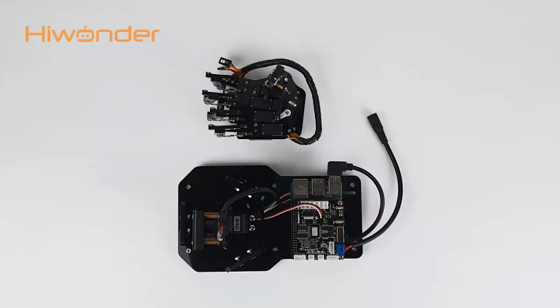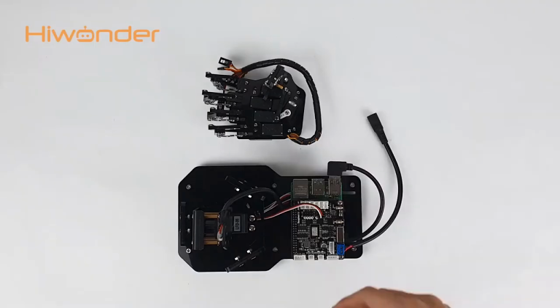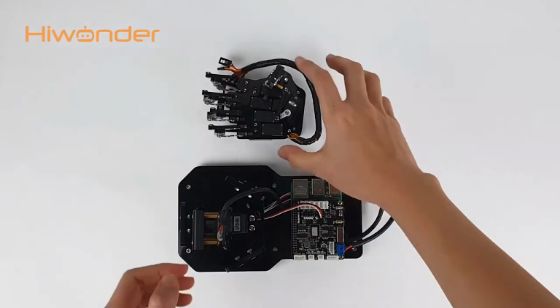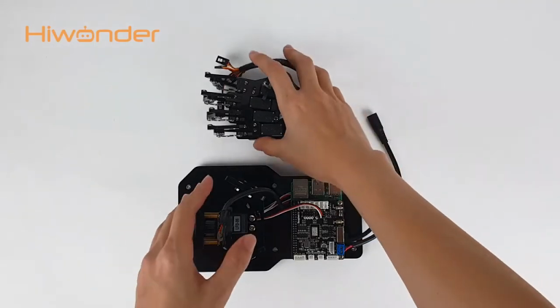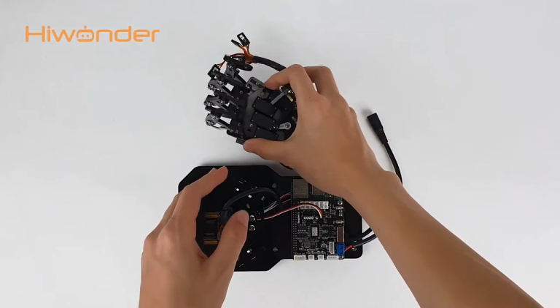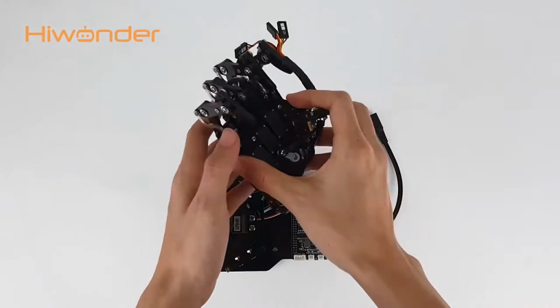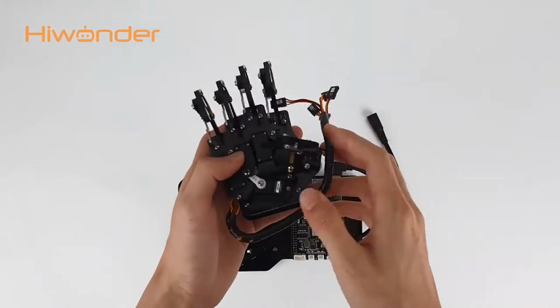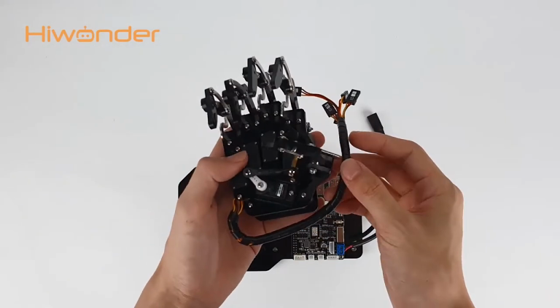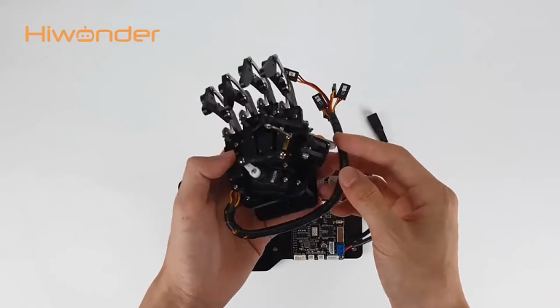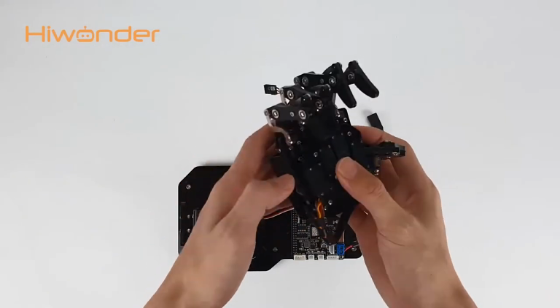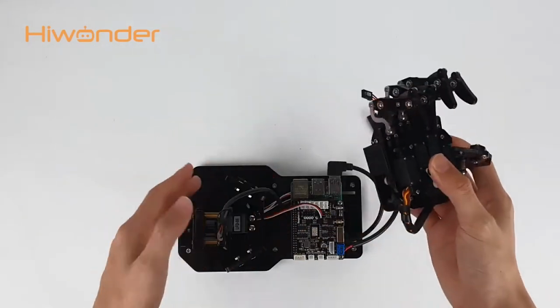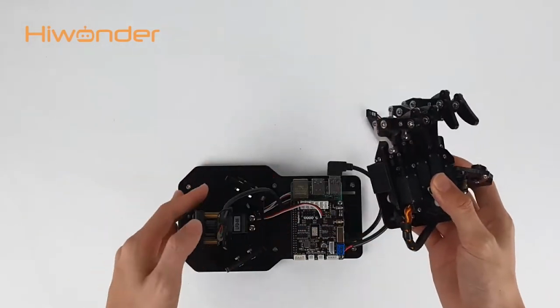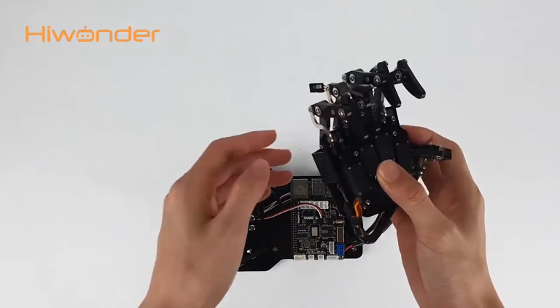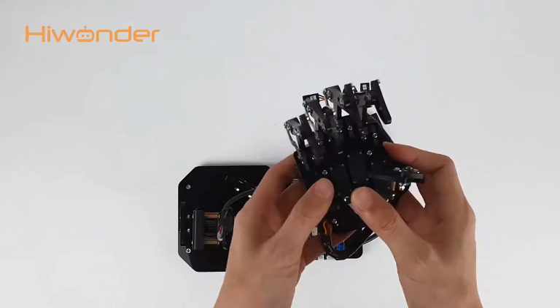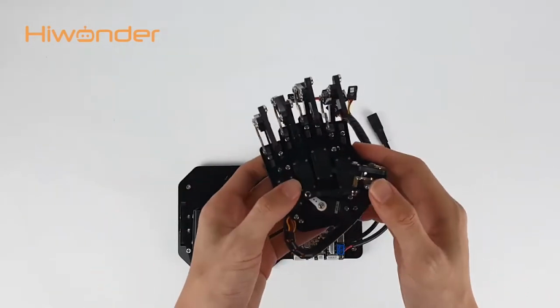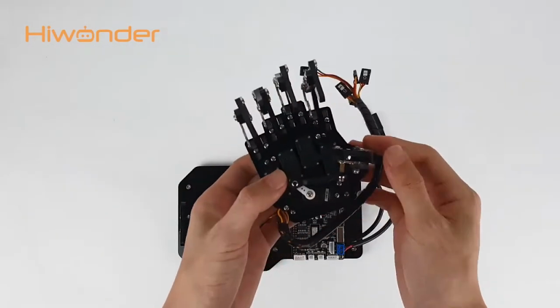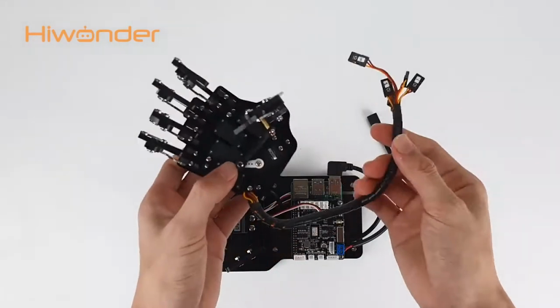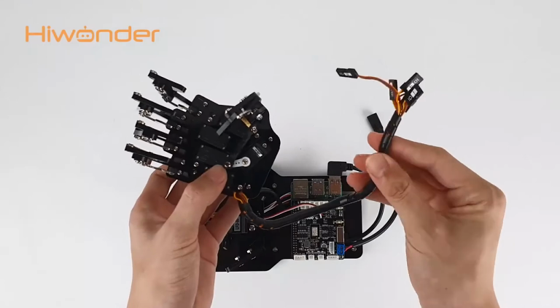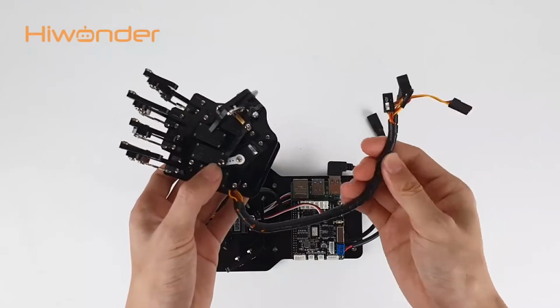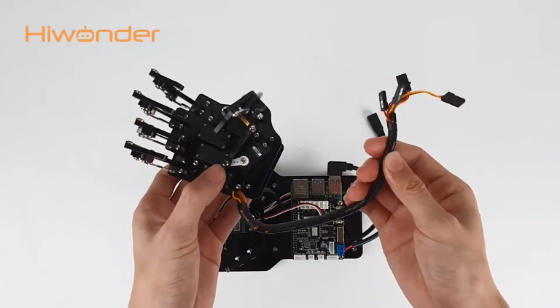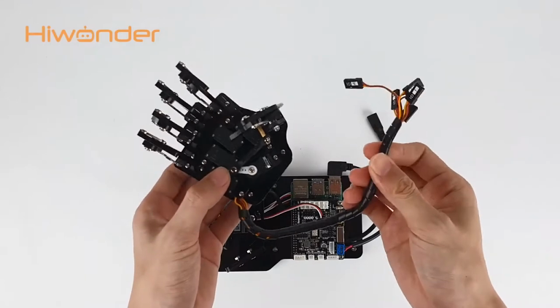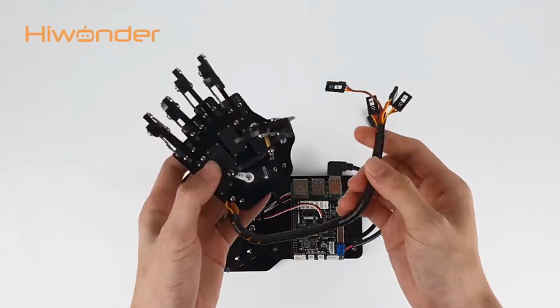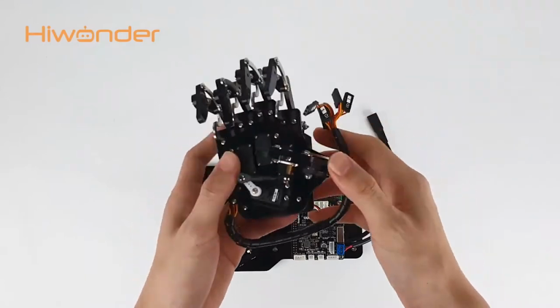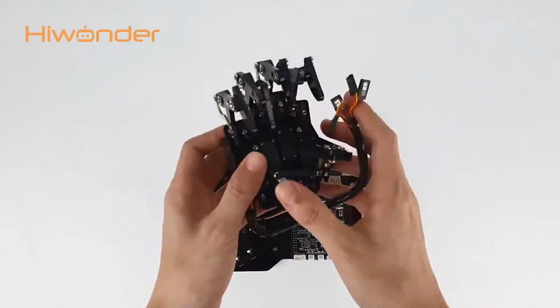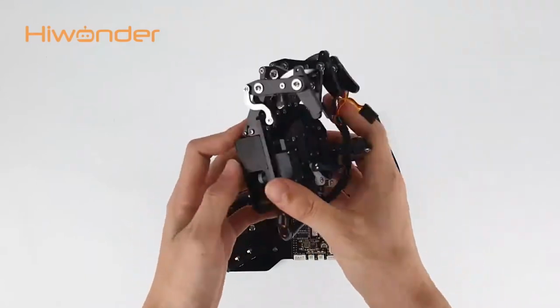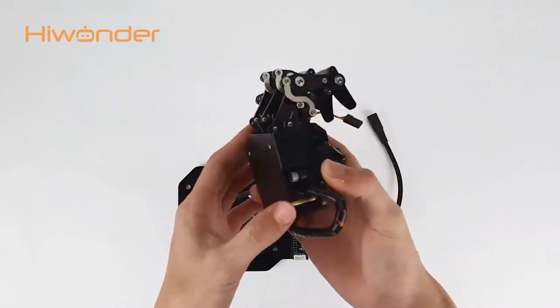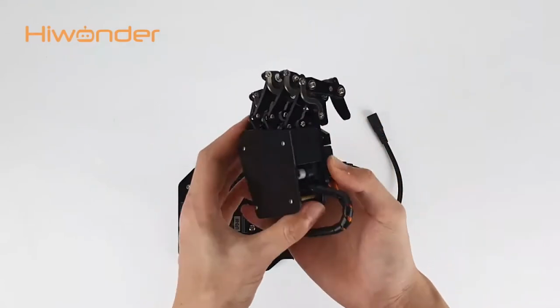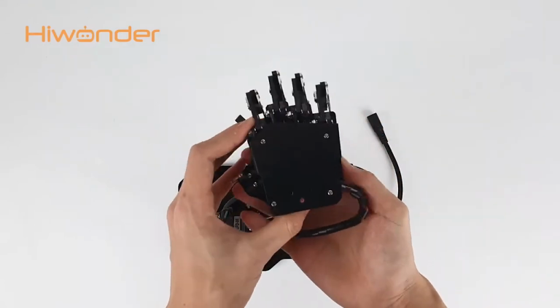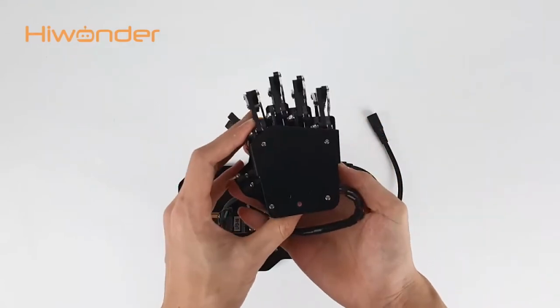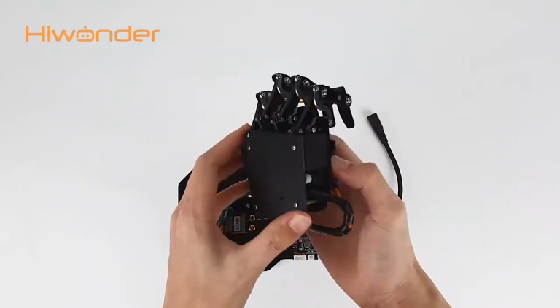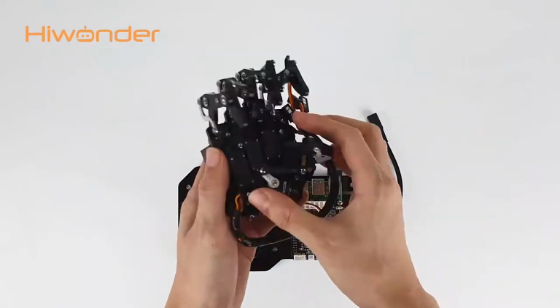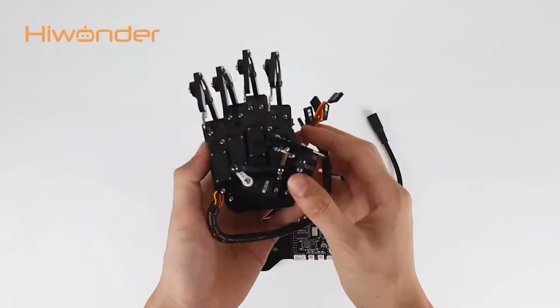Hi guys, Hiwanda here. In this video, I will take you through an example using Yuhem Pi. First, let's take a look at its structure.